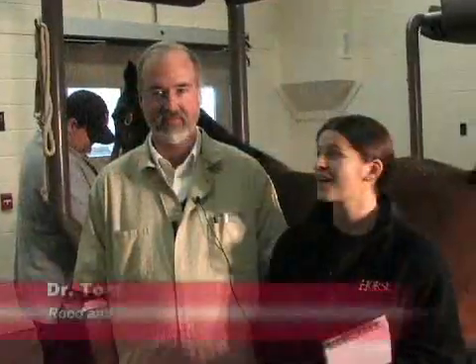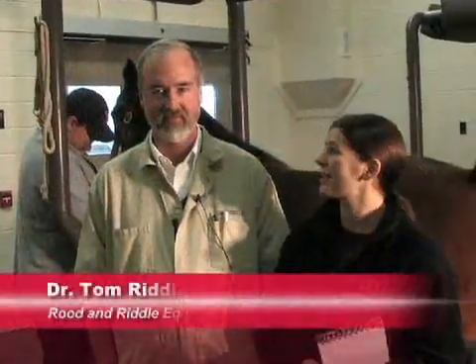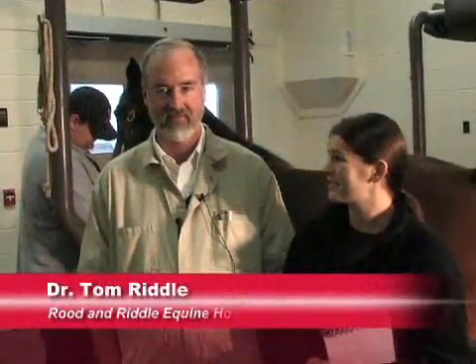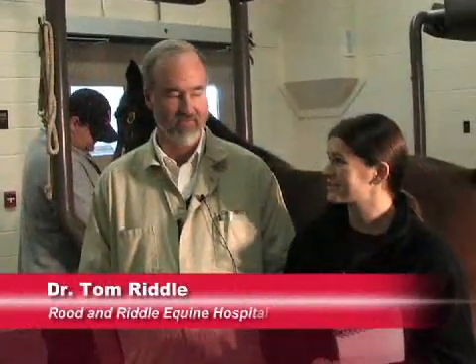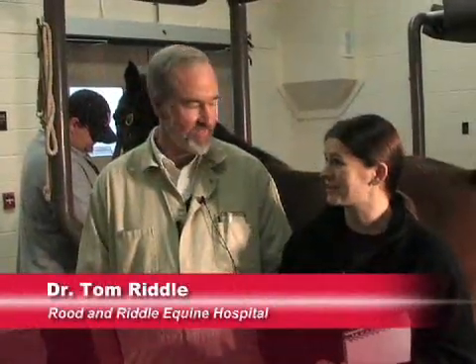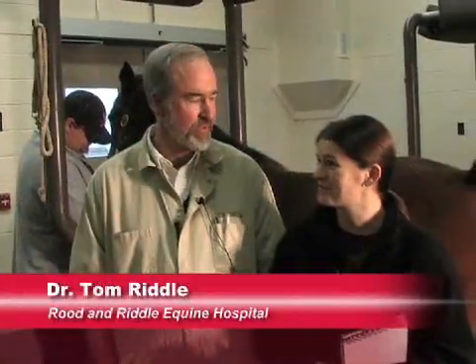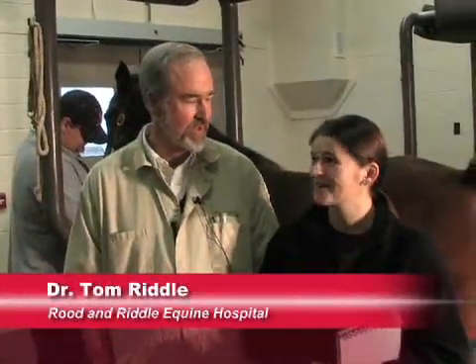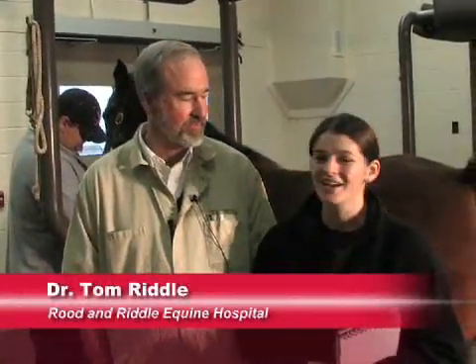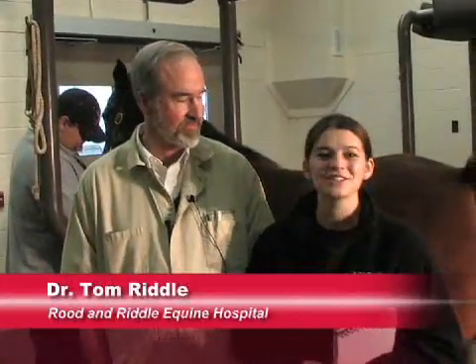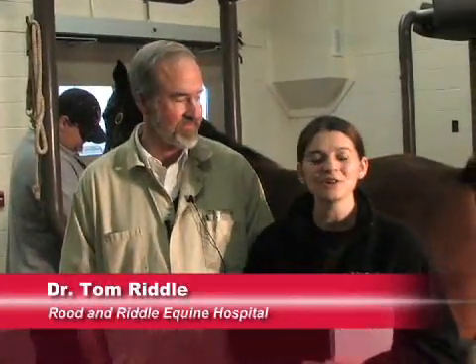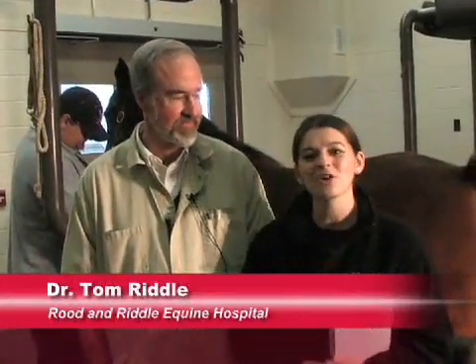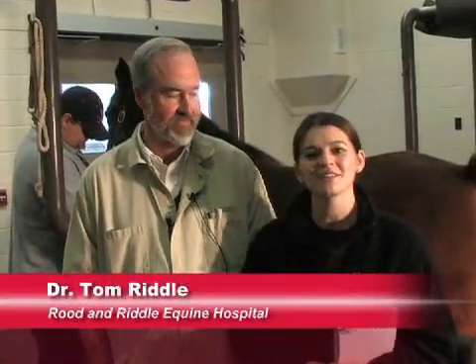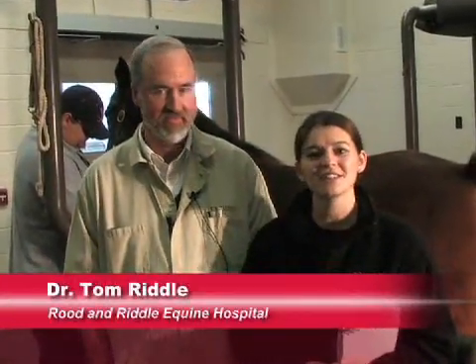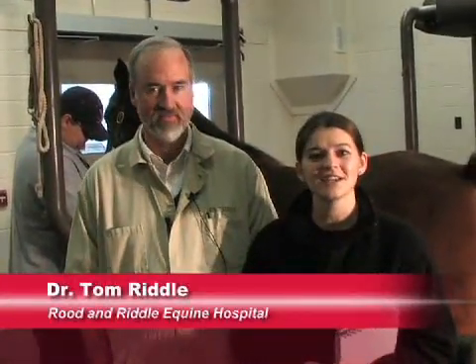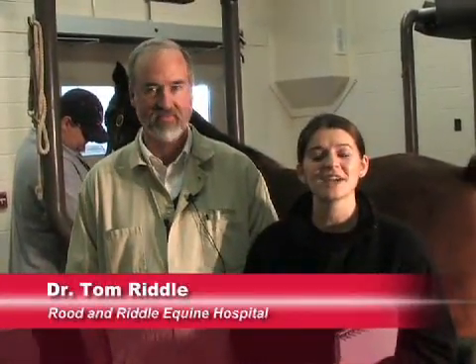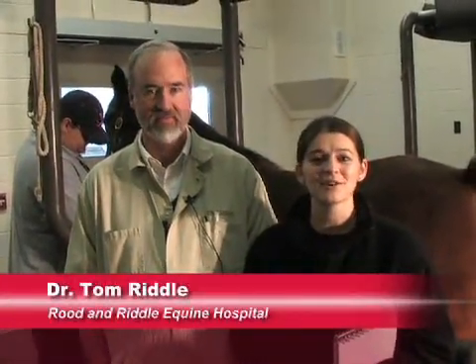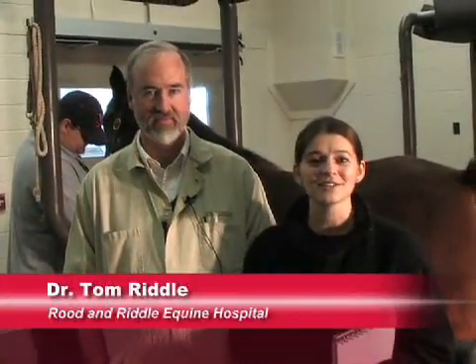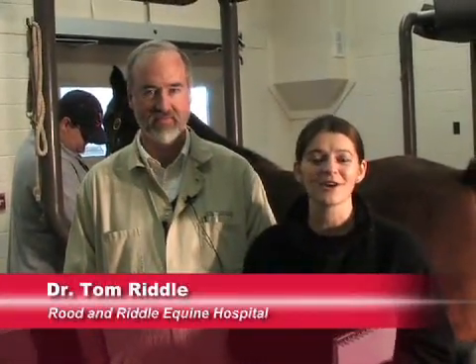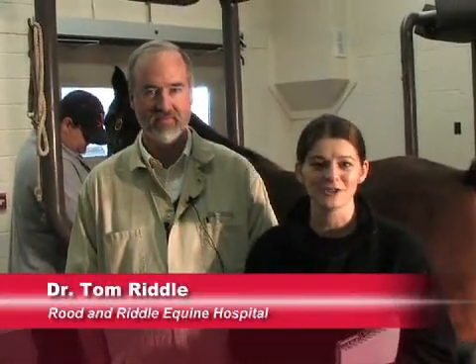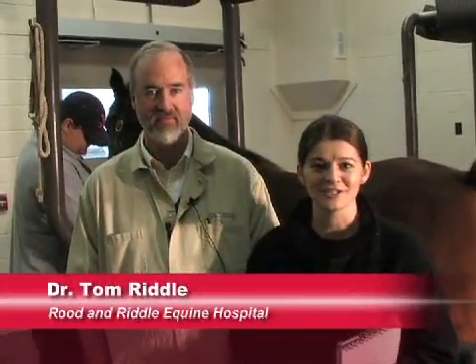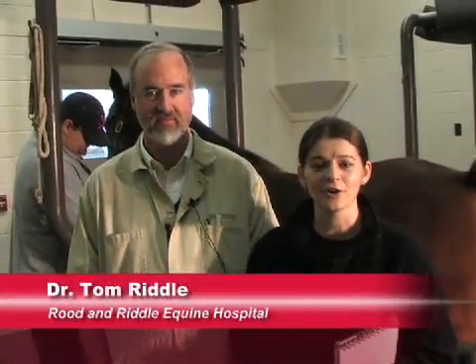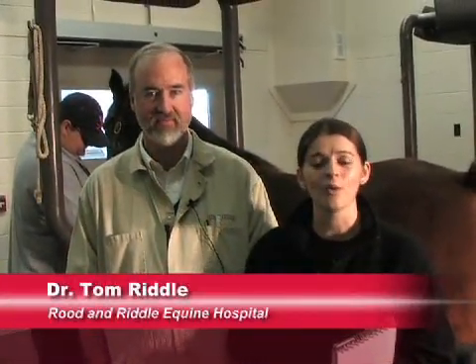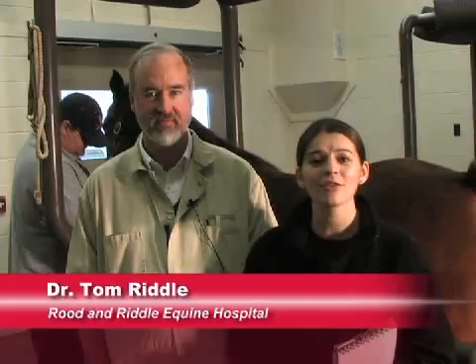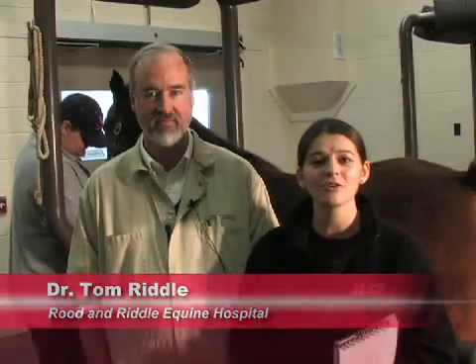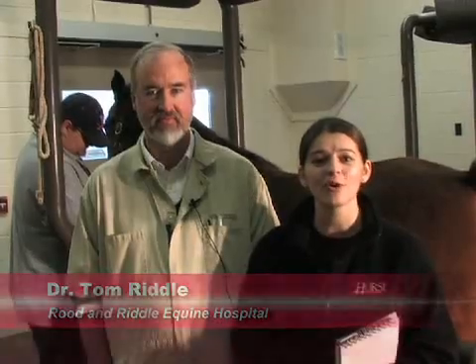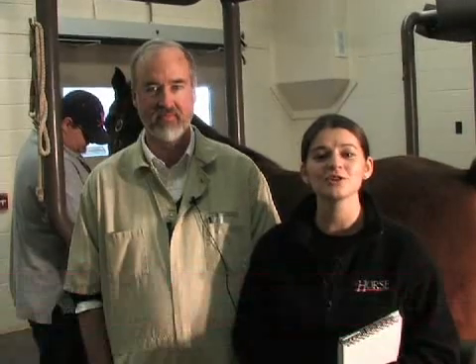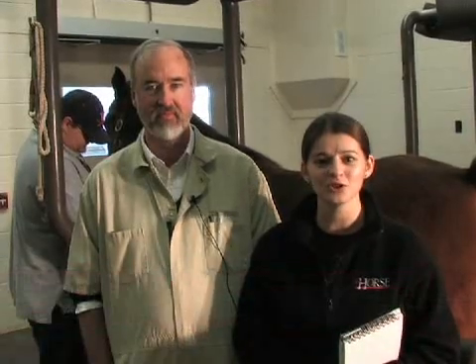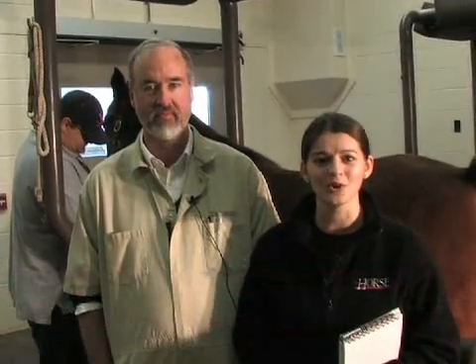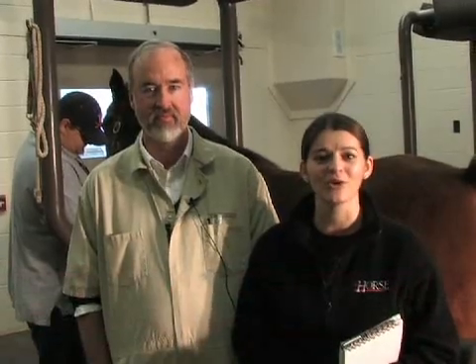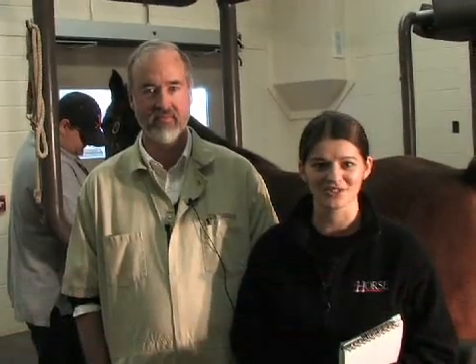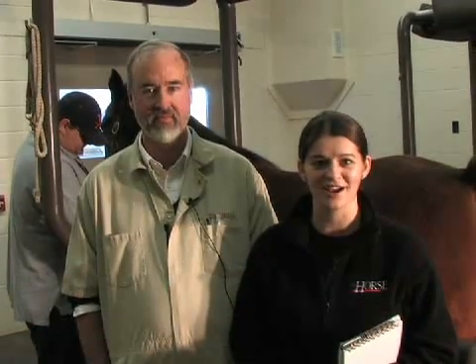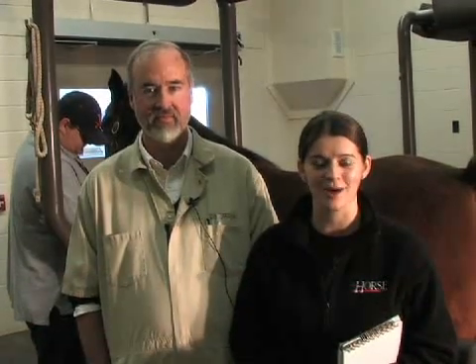Thank you, Dr. Riddle. You're welcome. To read more about CEM diagnosis and culture, see article 13422 on thehorse.com.